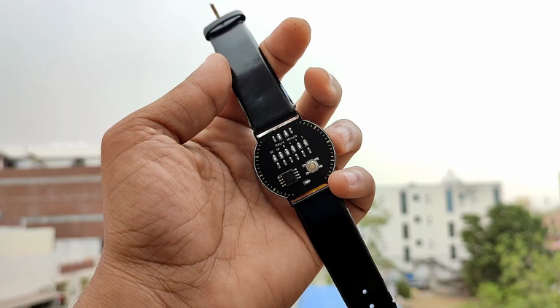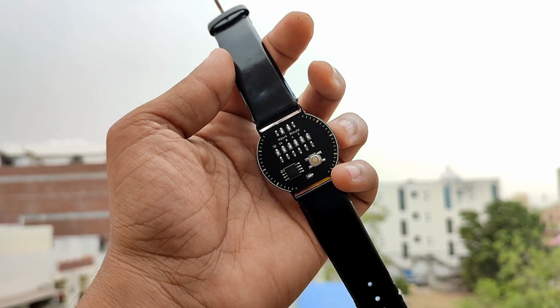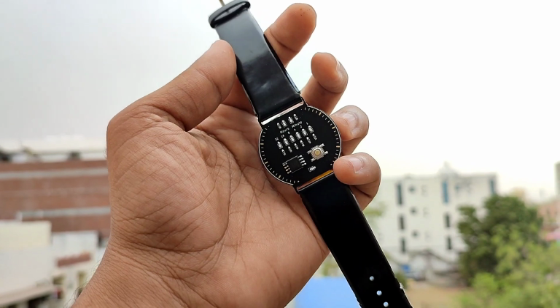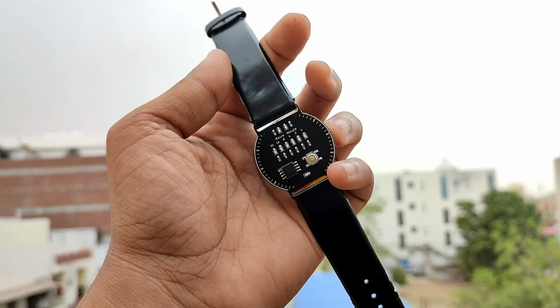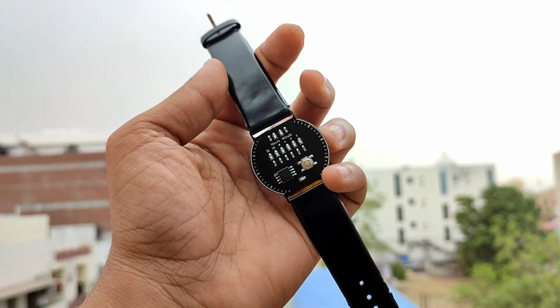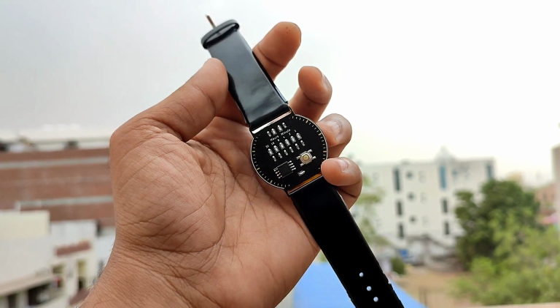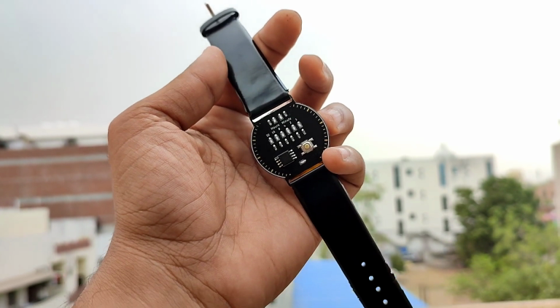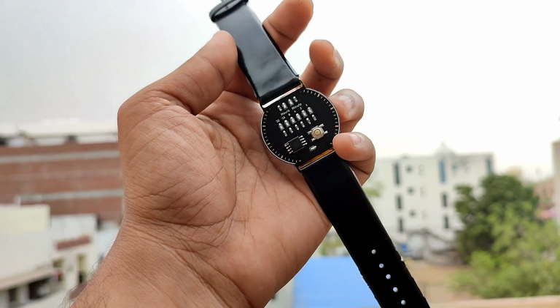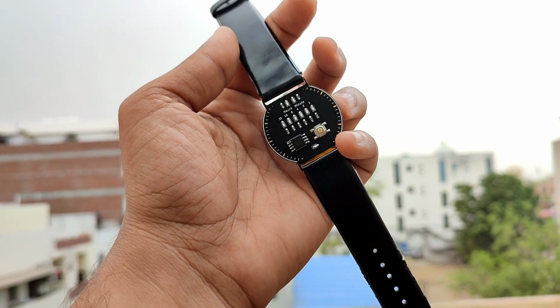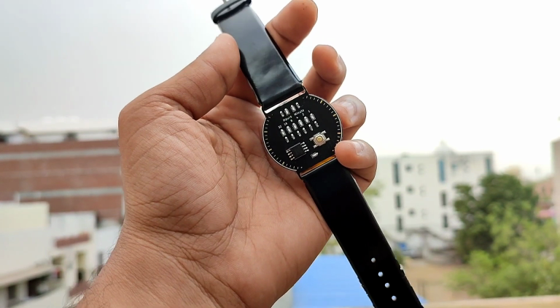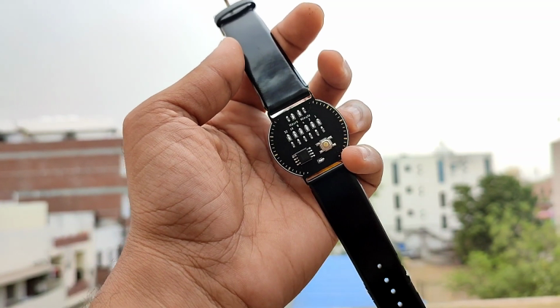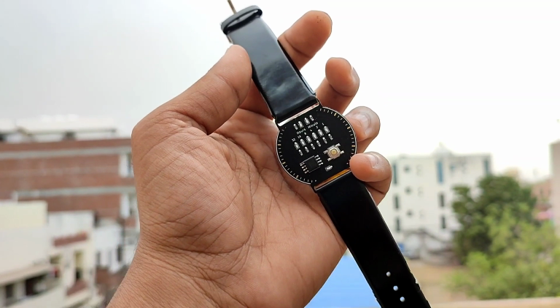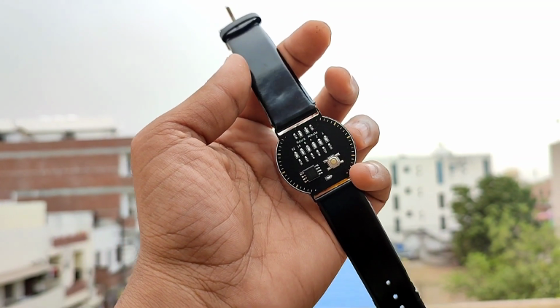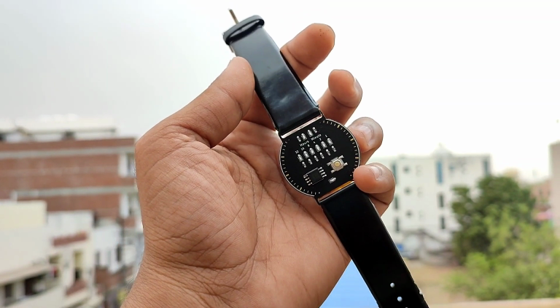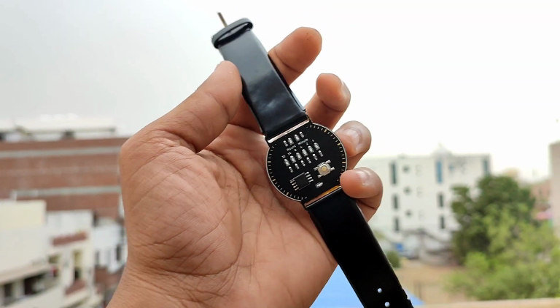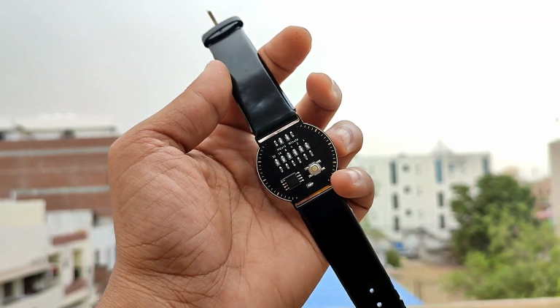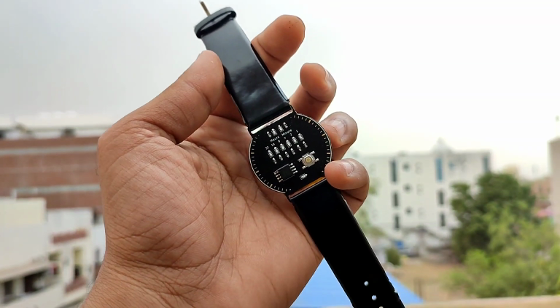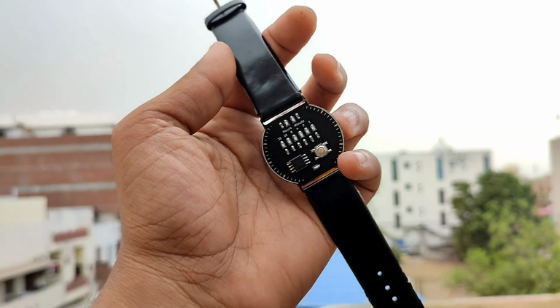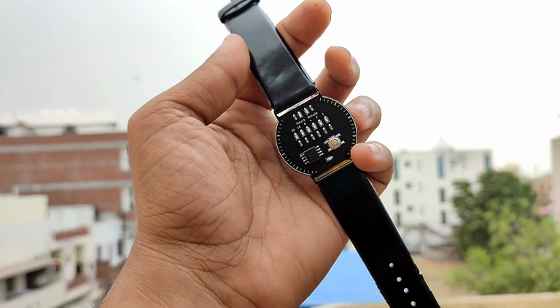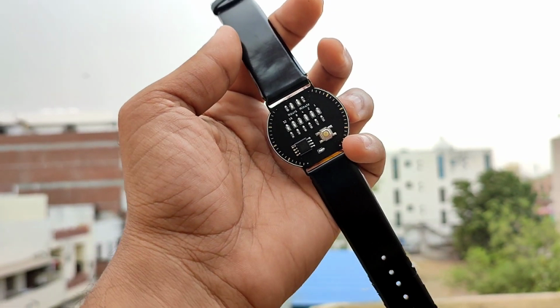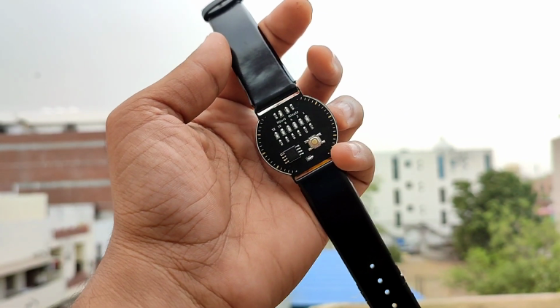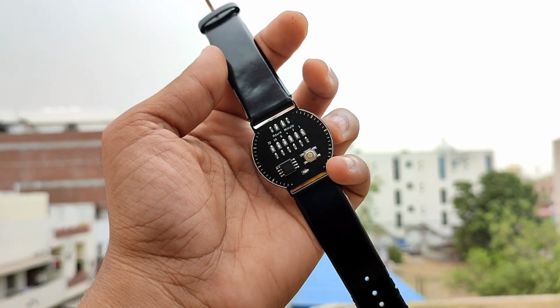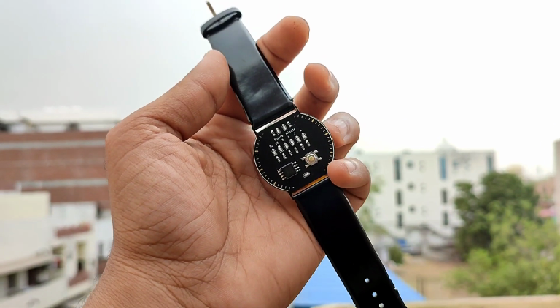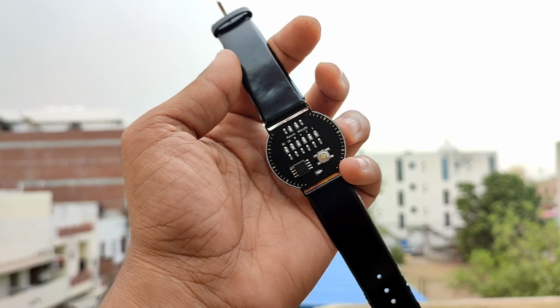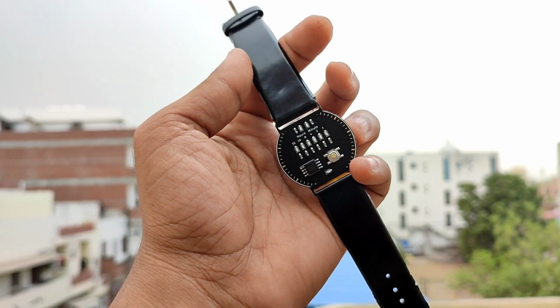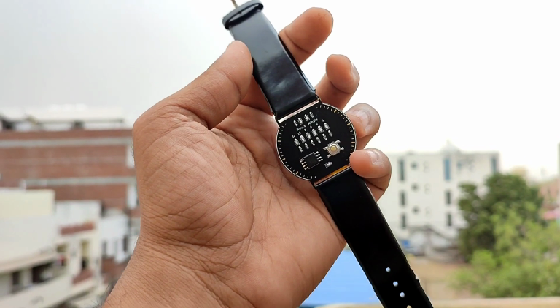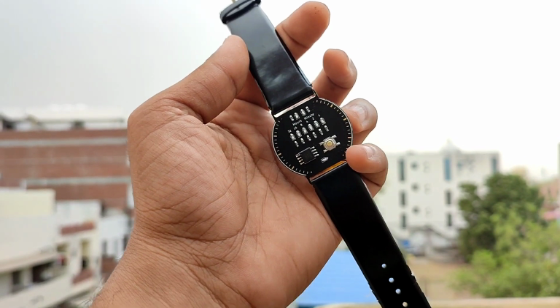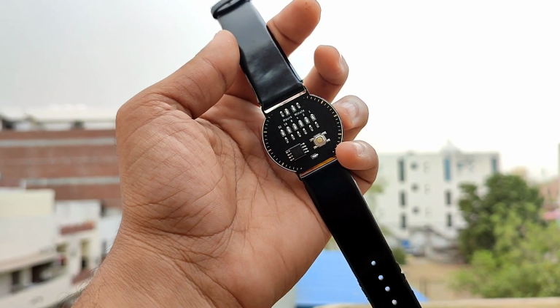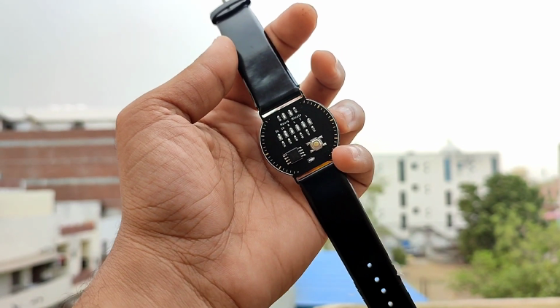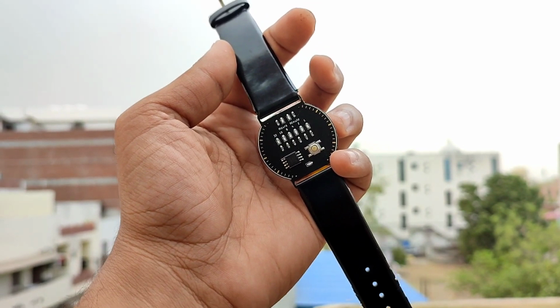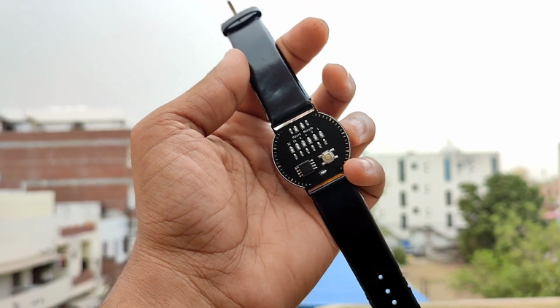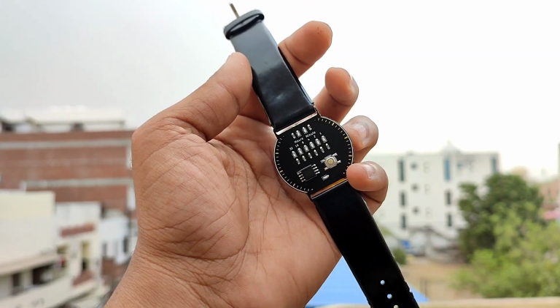Hello everyone, I am Visal Soni. Today we're going to build a watch which will show time in binary numbers.